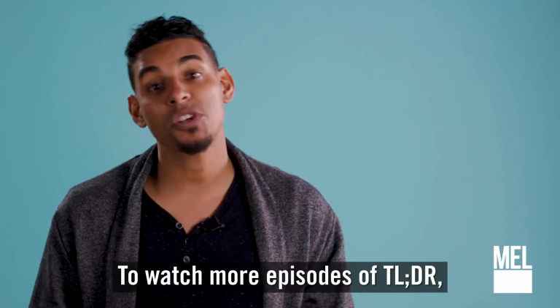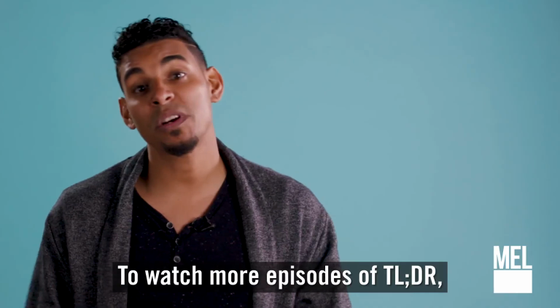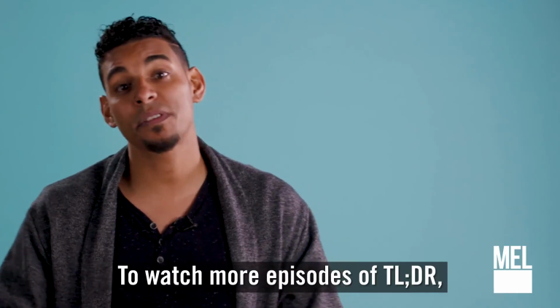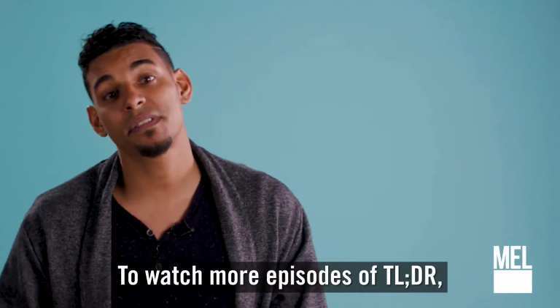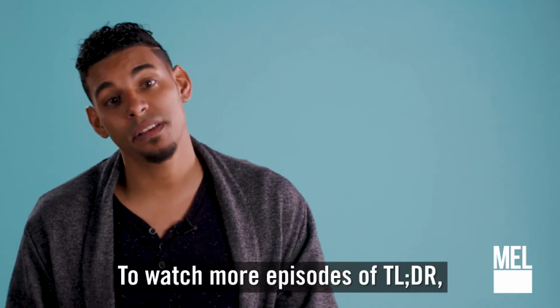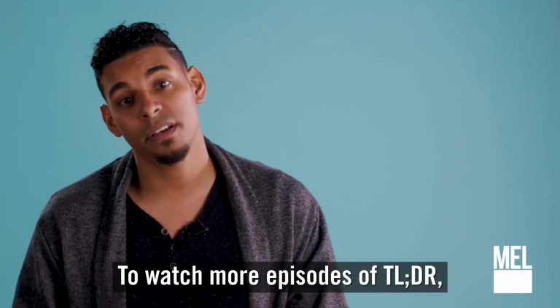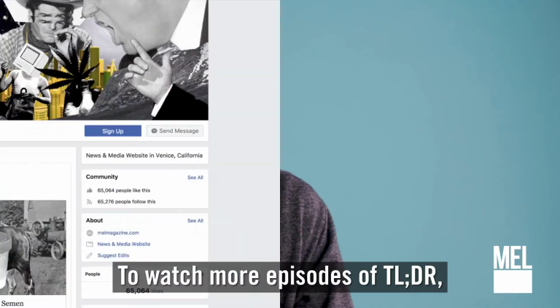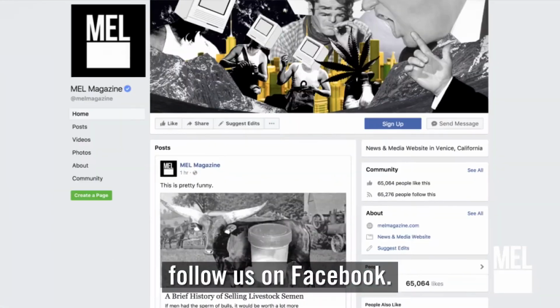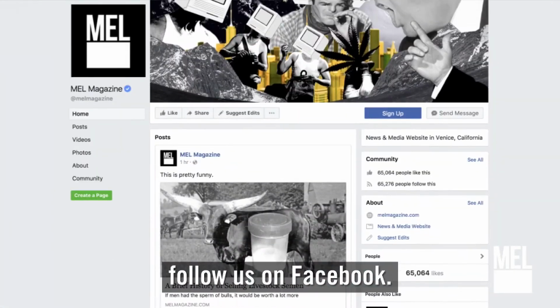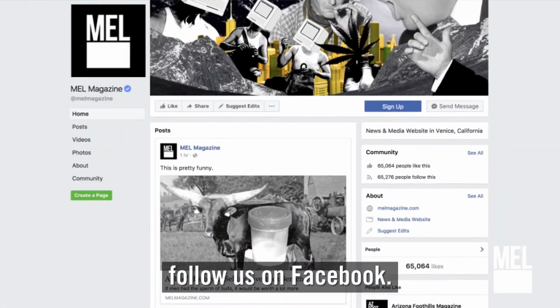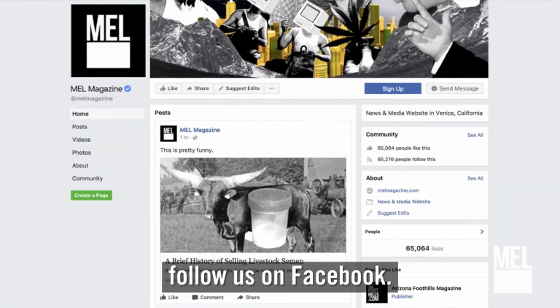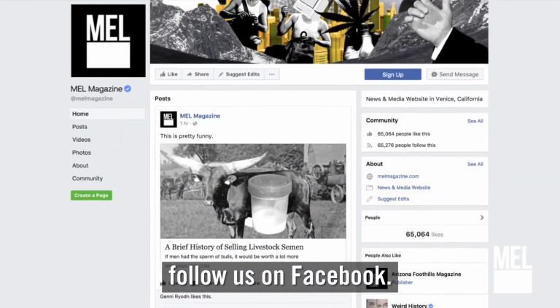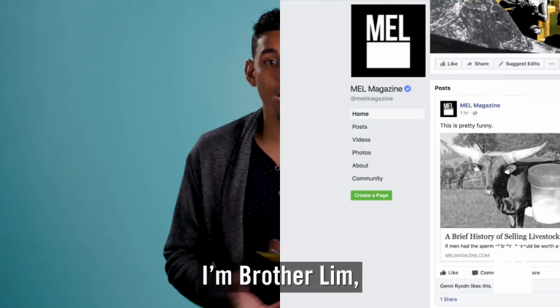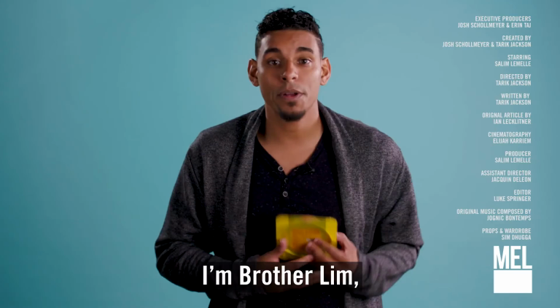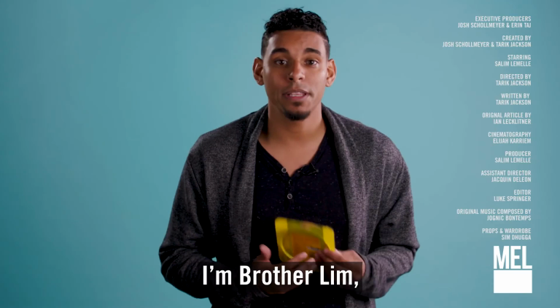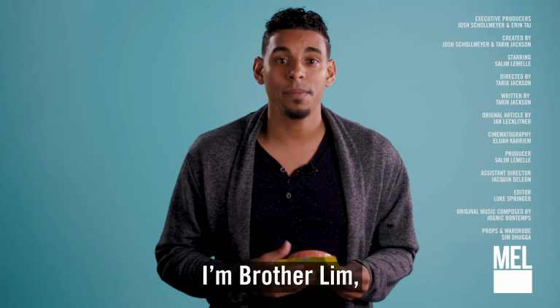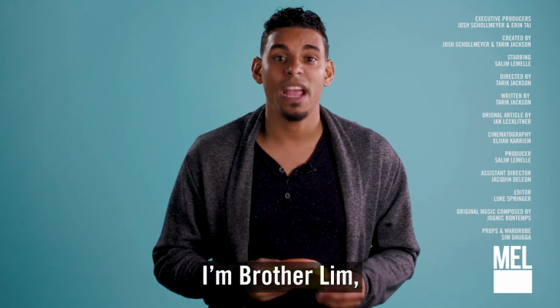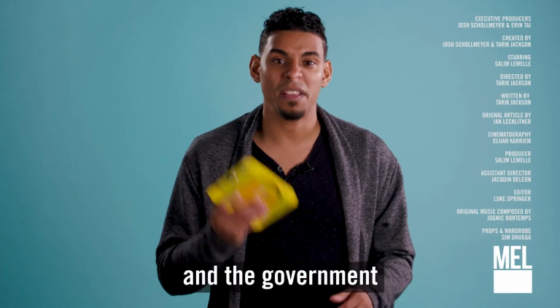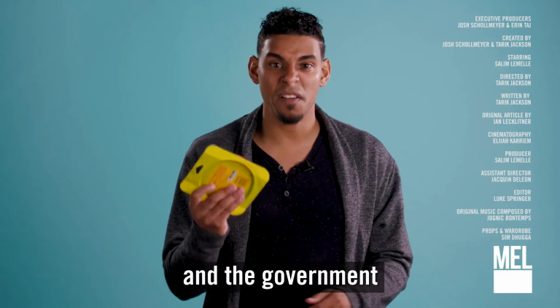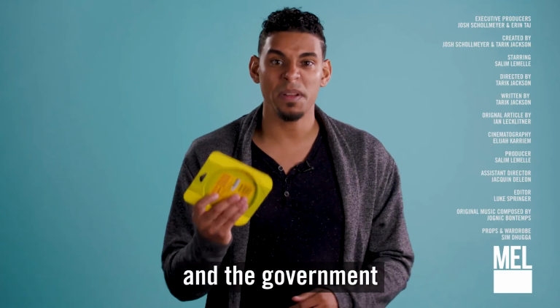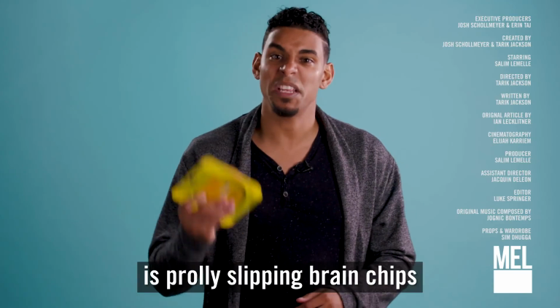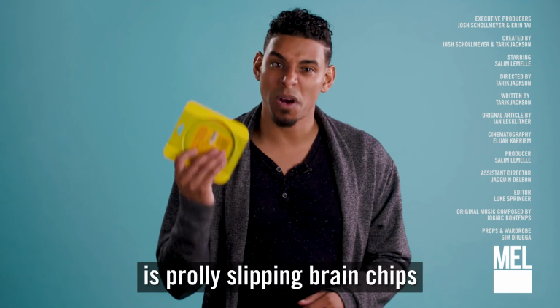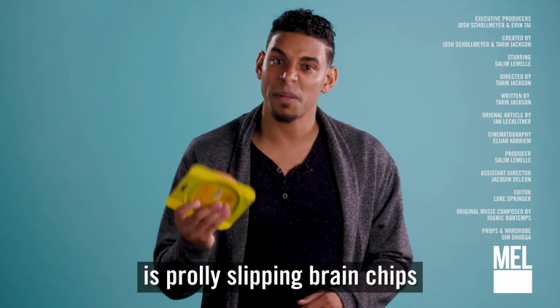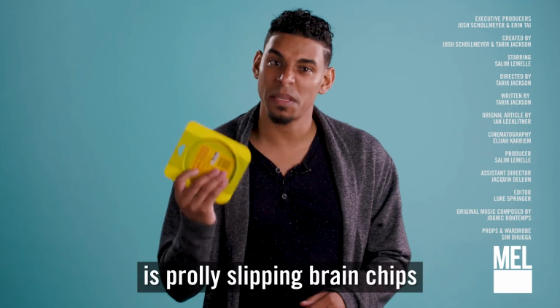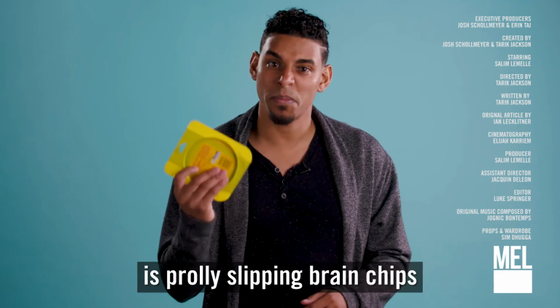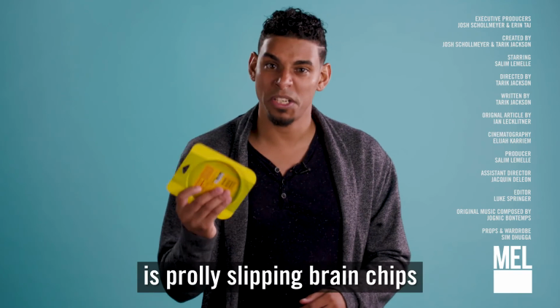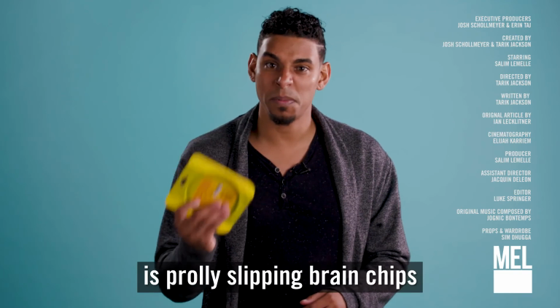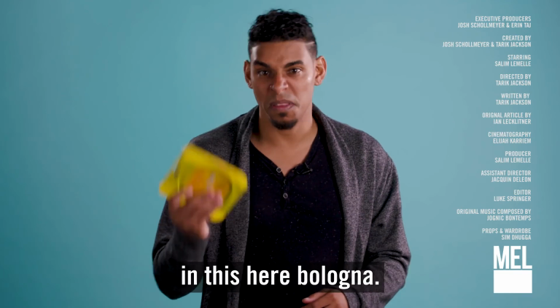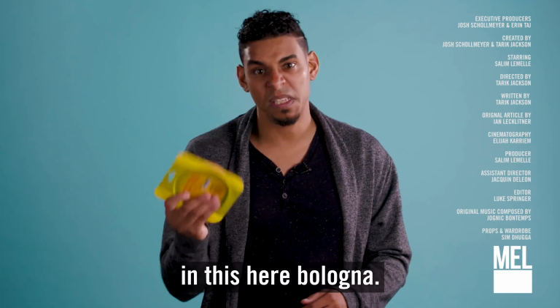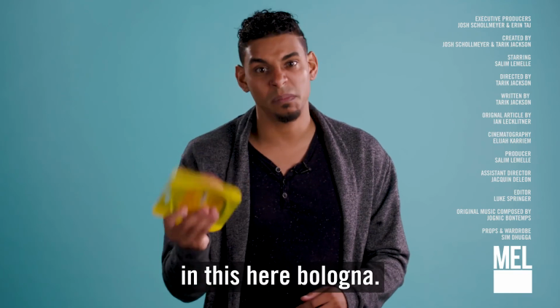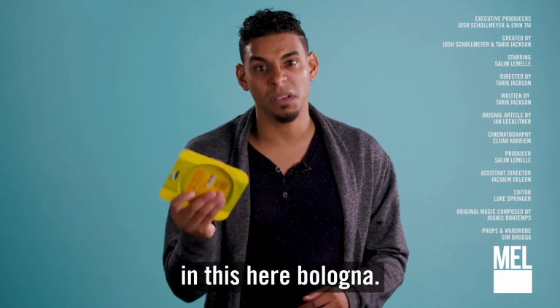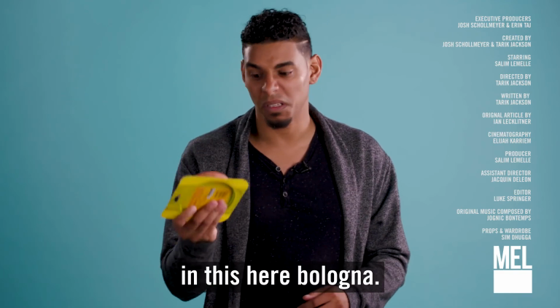To watch more episodes of TLDR, follow us on Facebook. I'm Brother Liam, and the government is probably slipping brain chips in this here bologna.